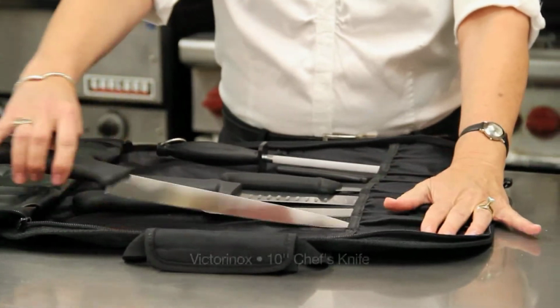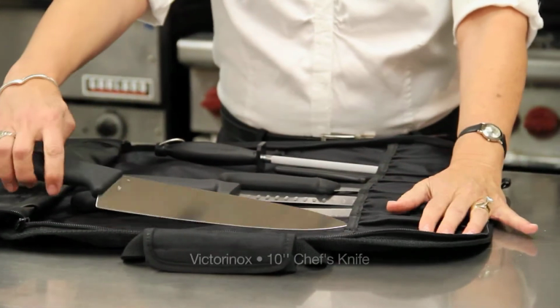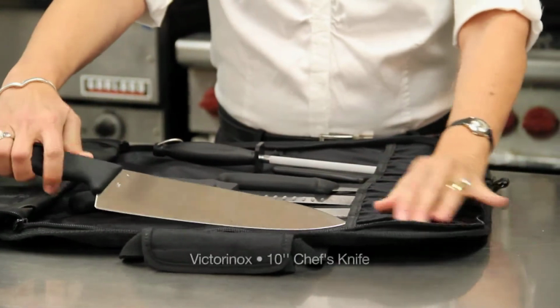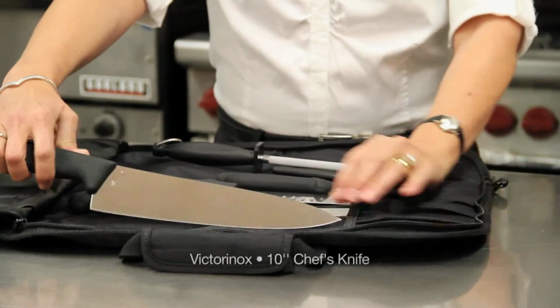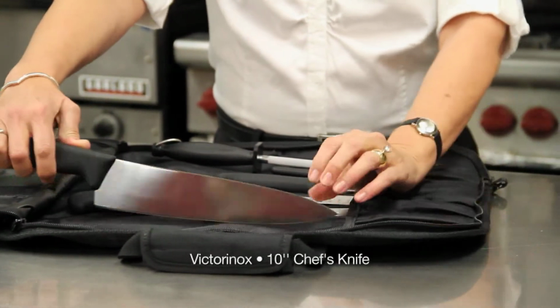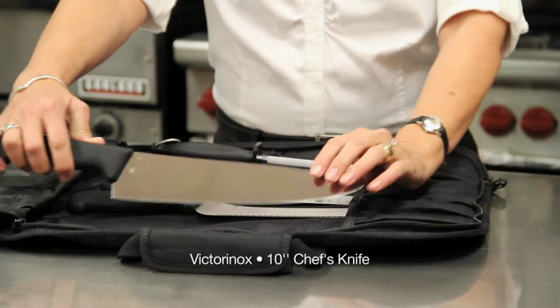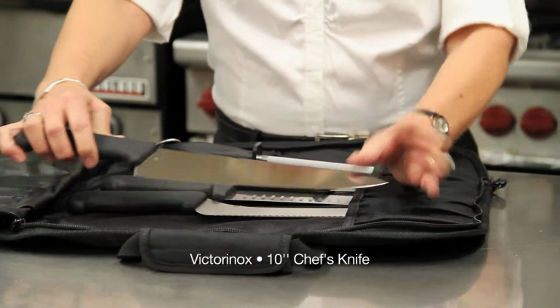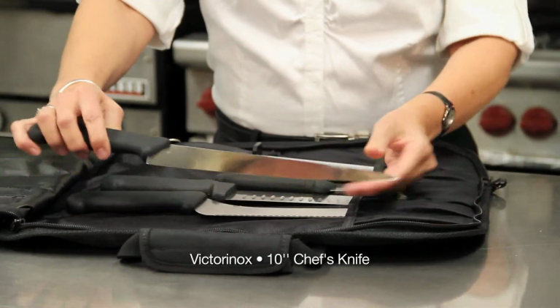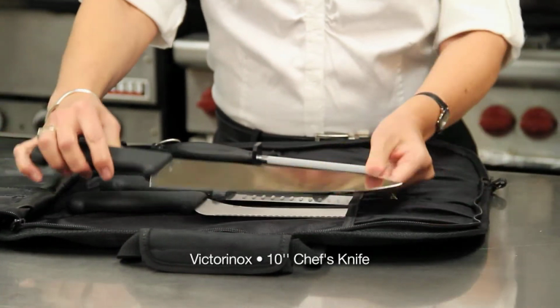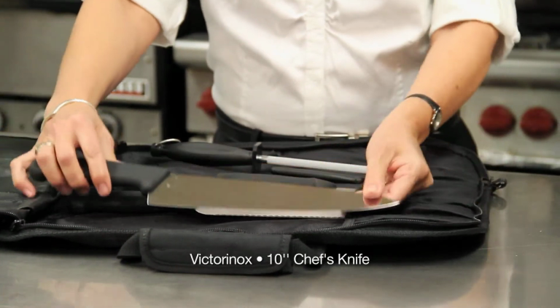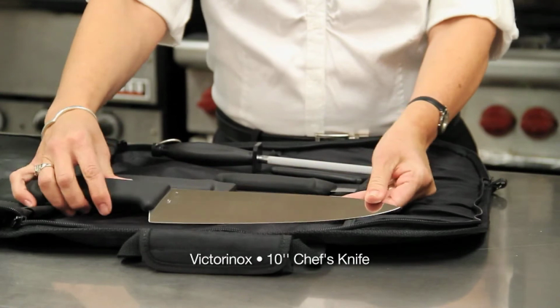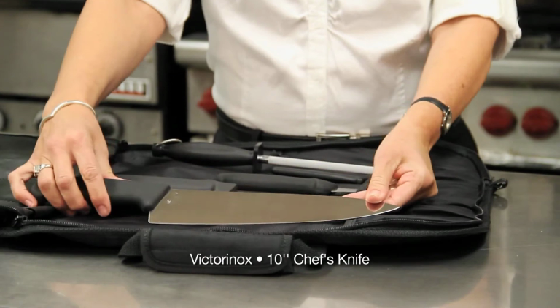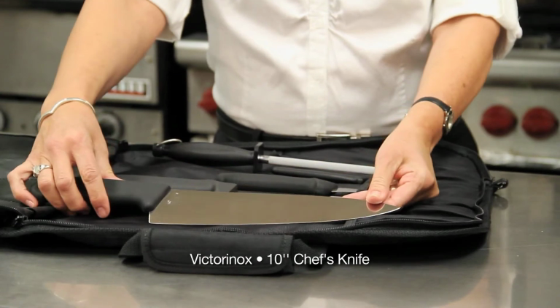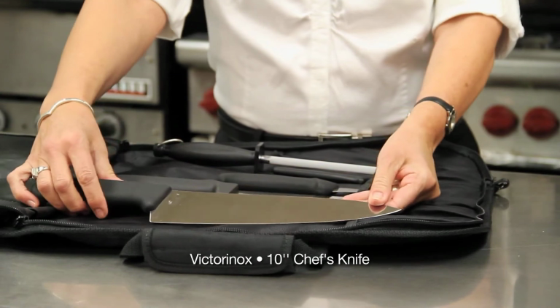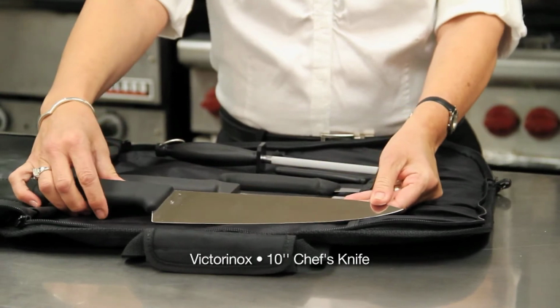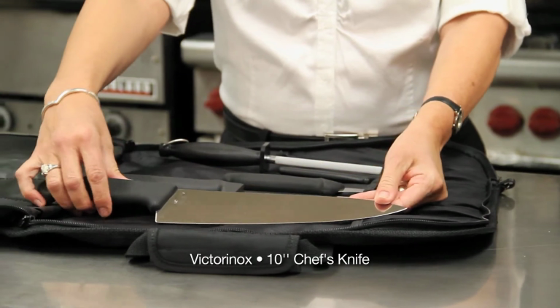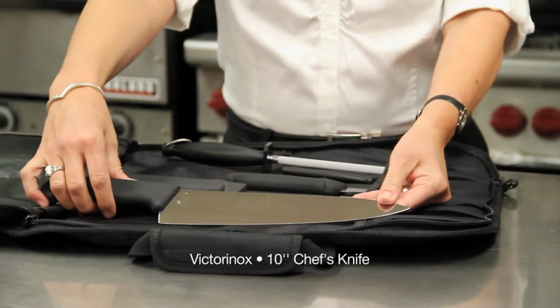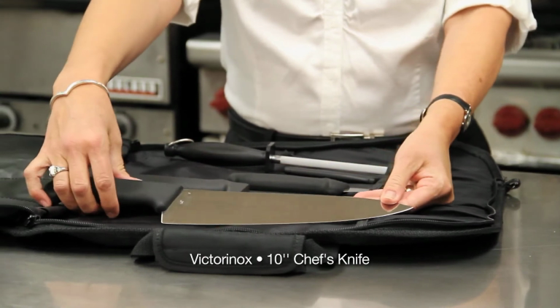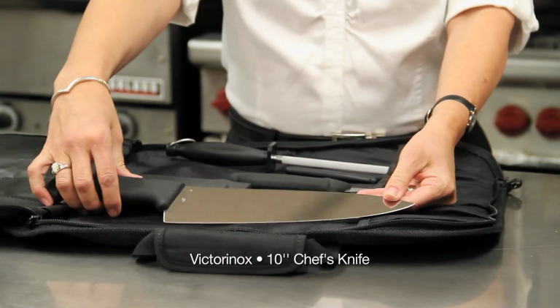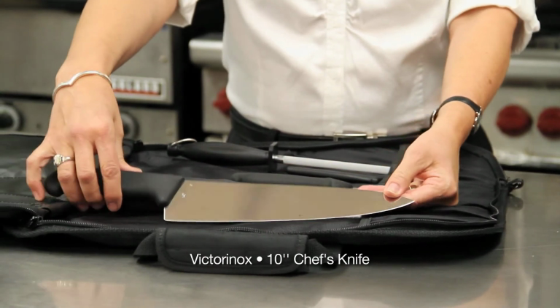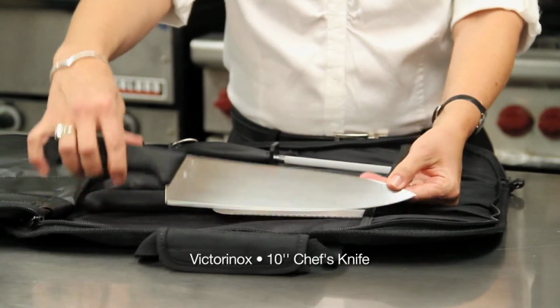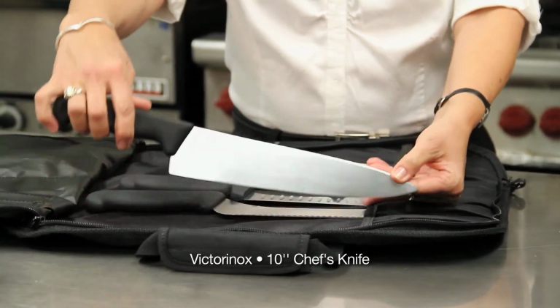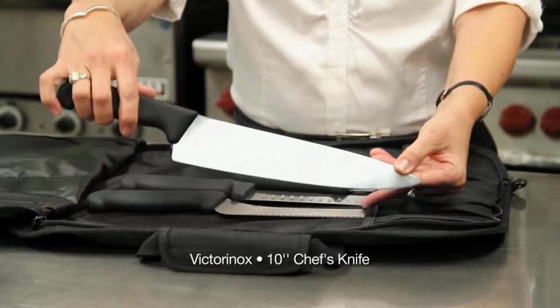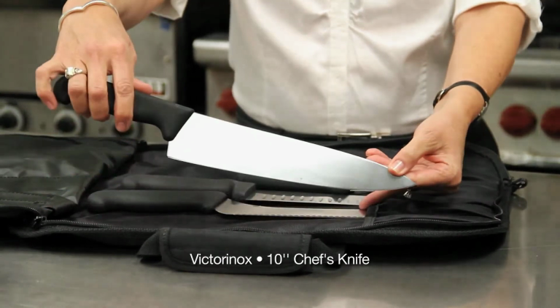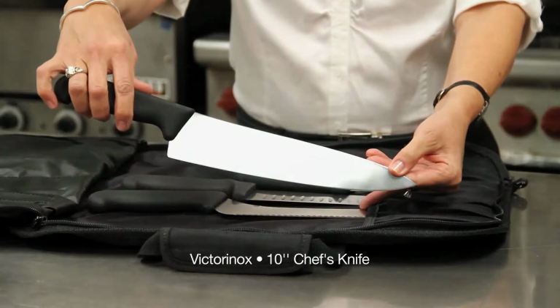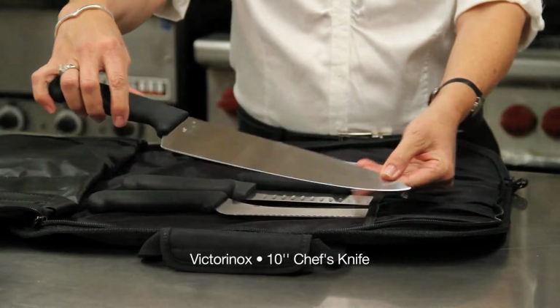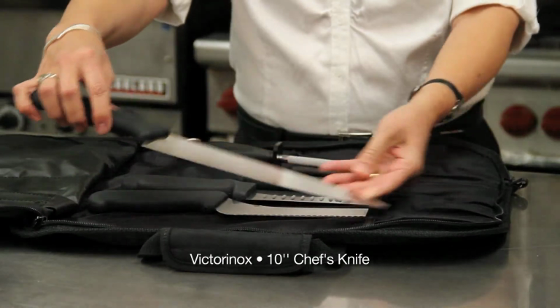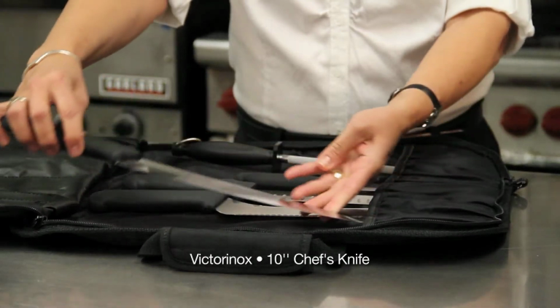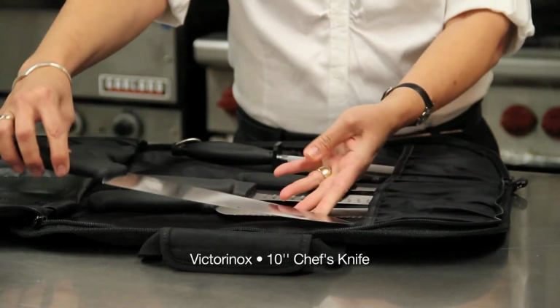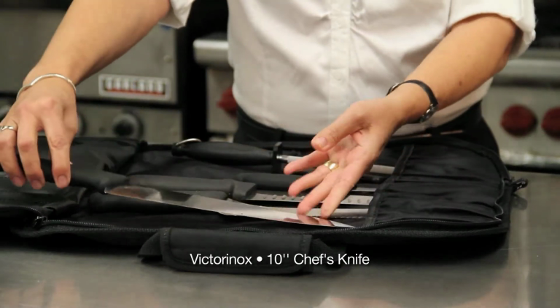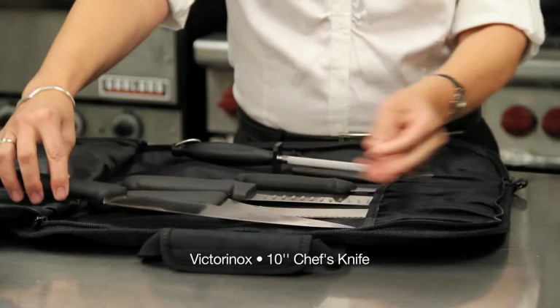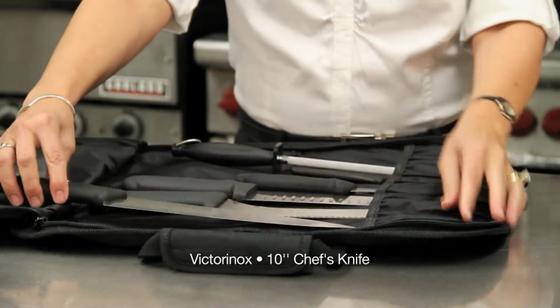This knife is your everyday chef knife, good for all purposes of preparing your meals.